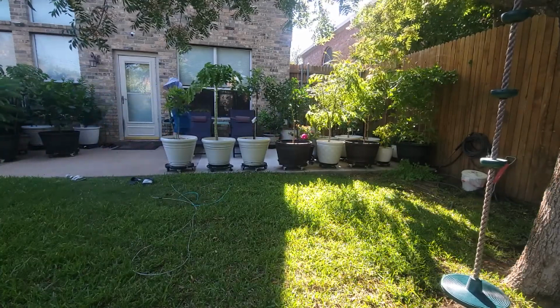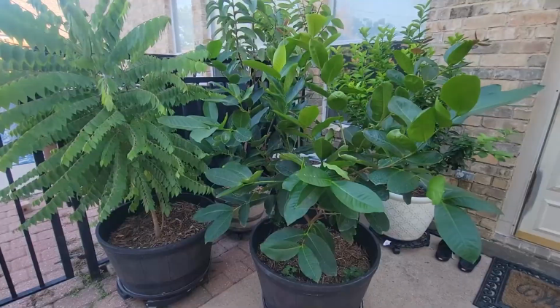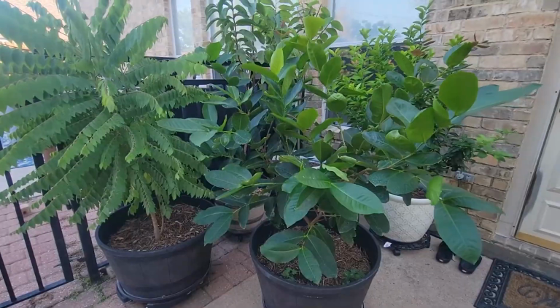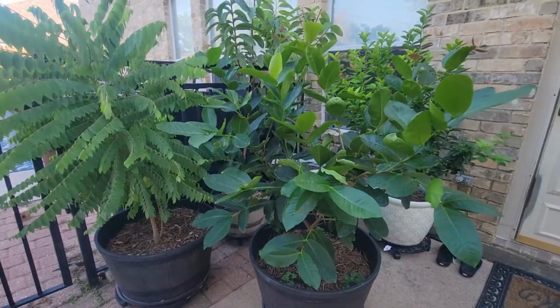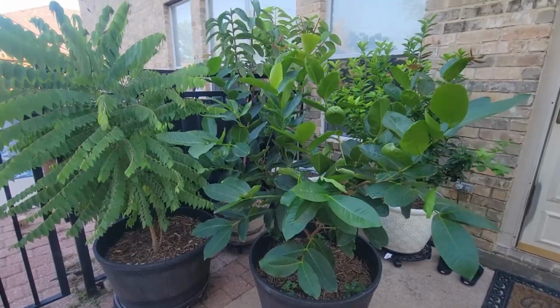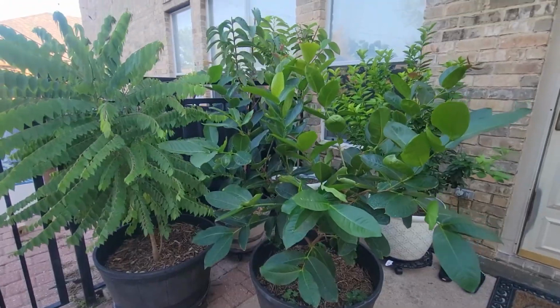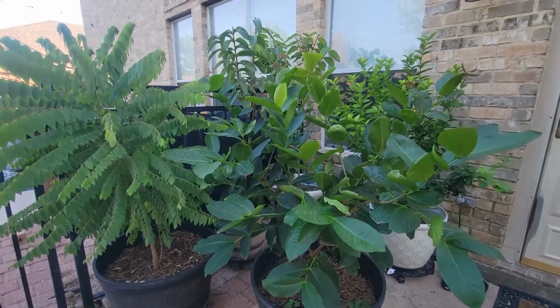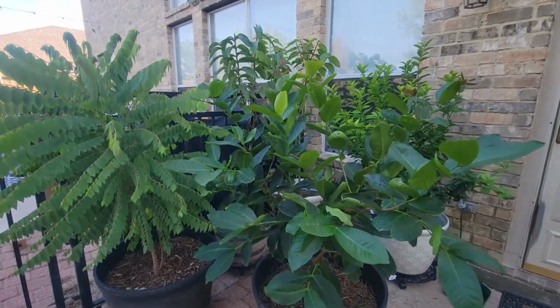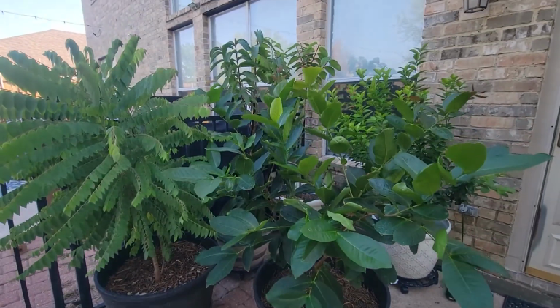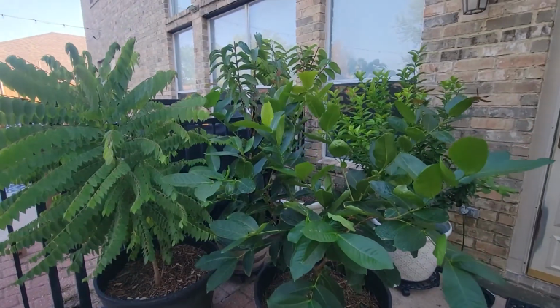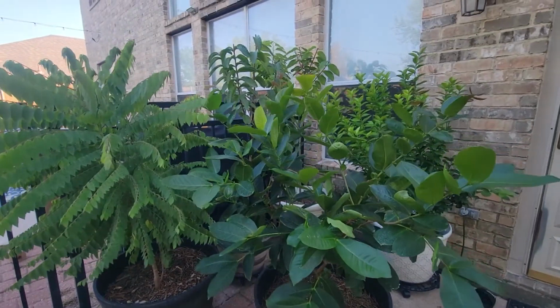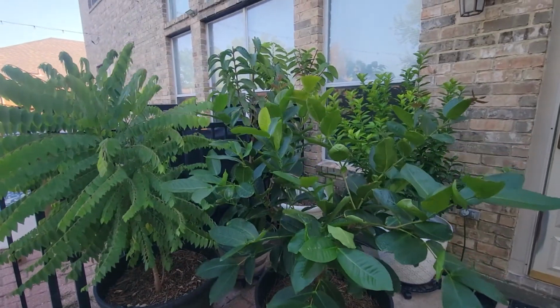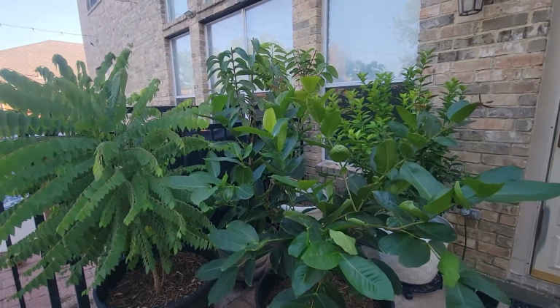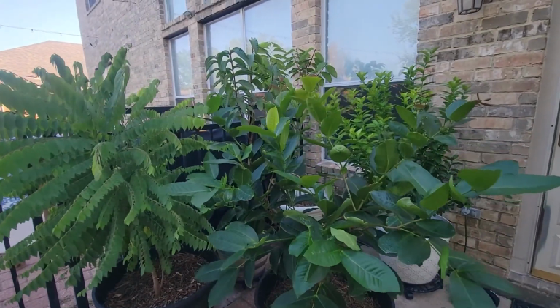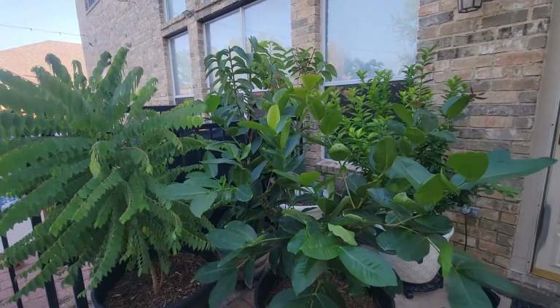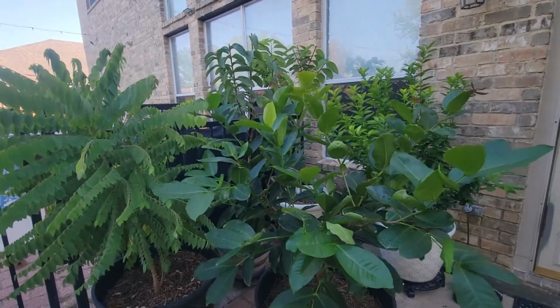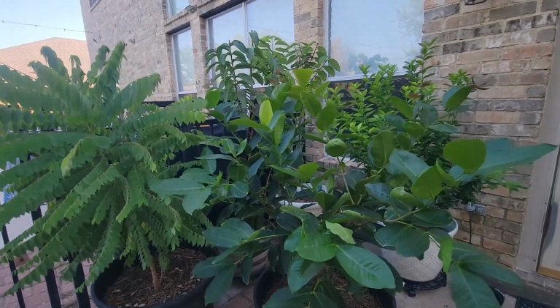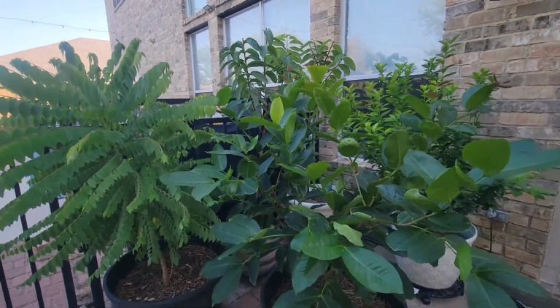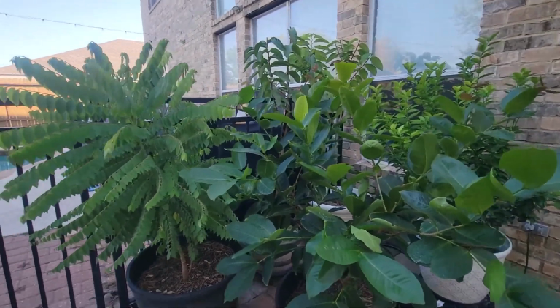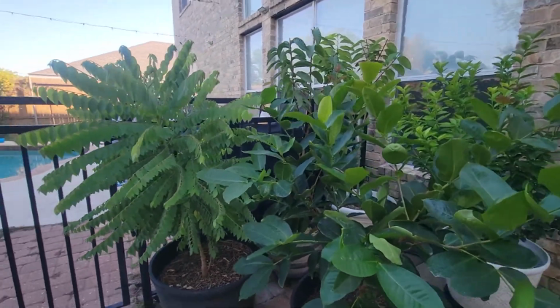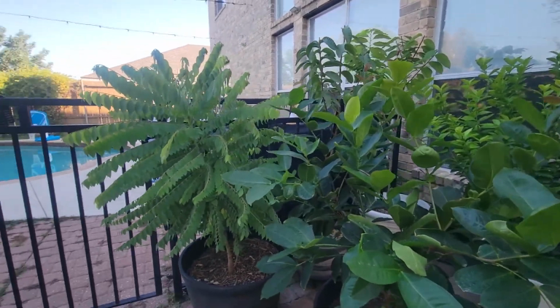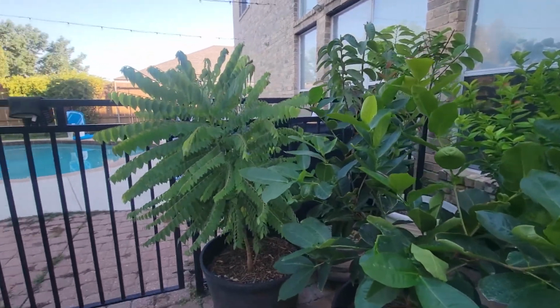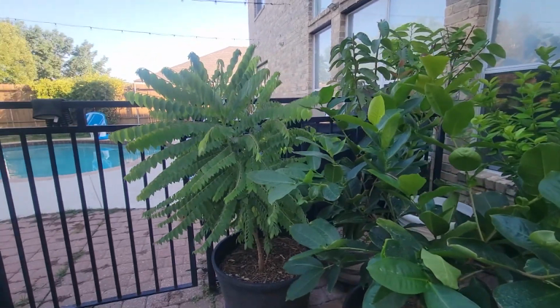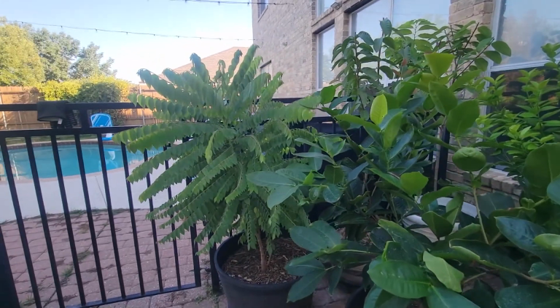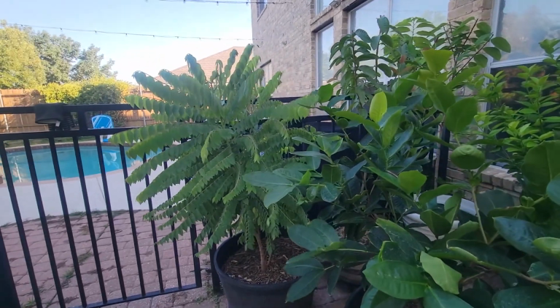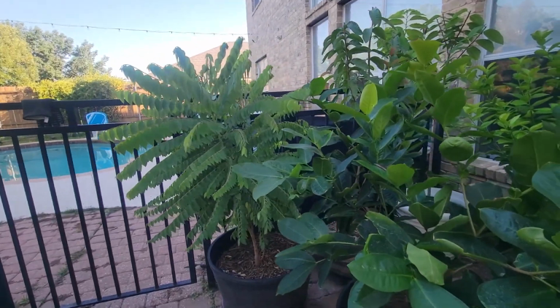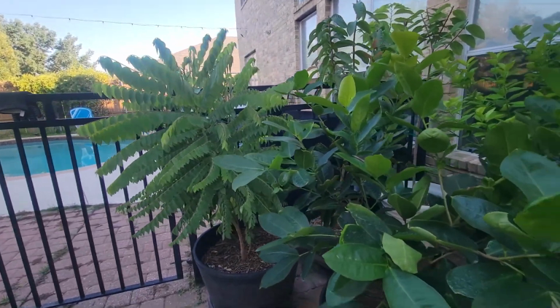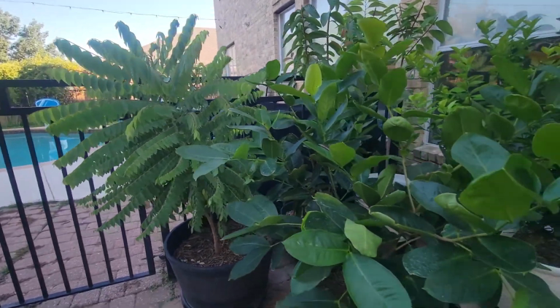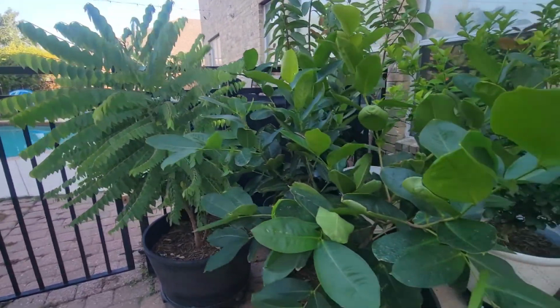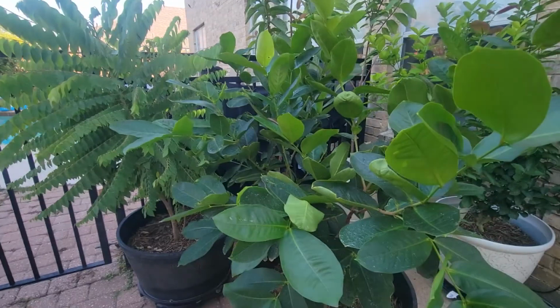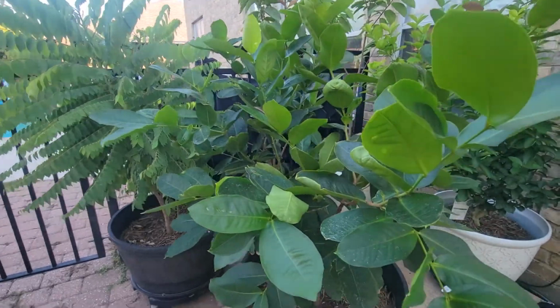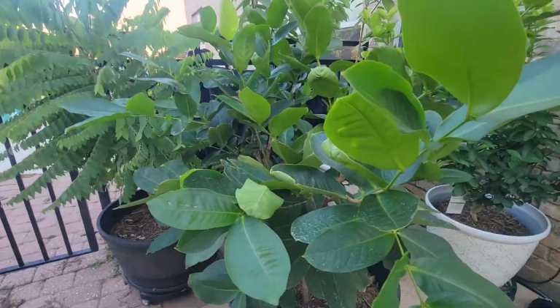And just like that, summer is coming to an end. Fall cleaning has begun.